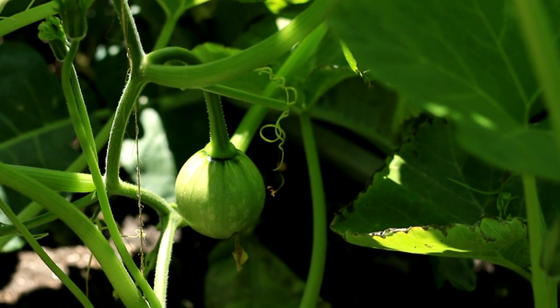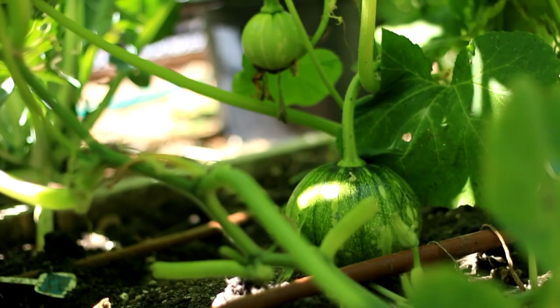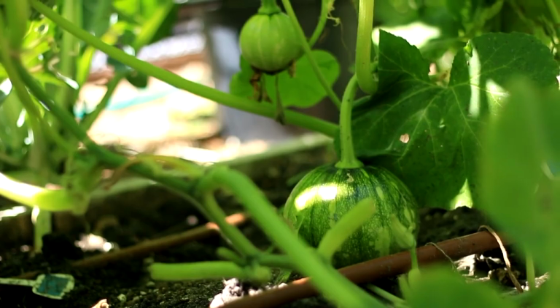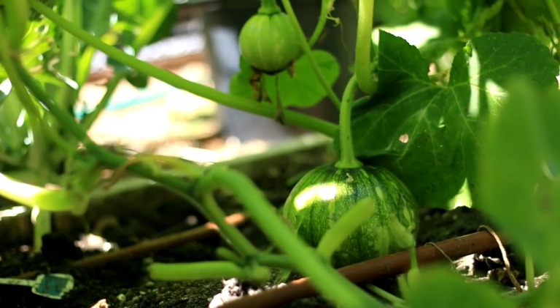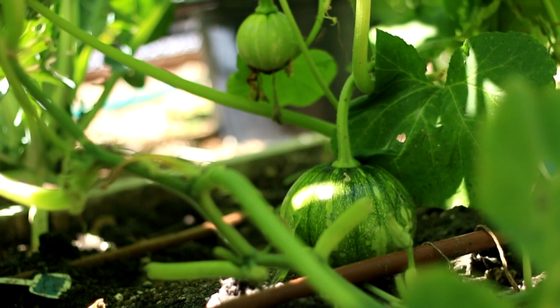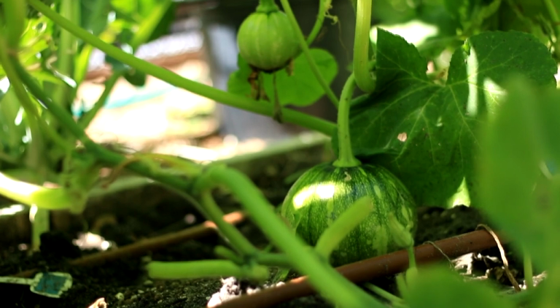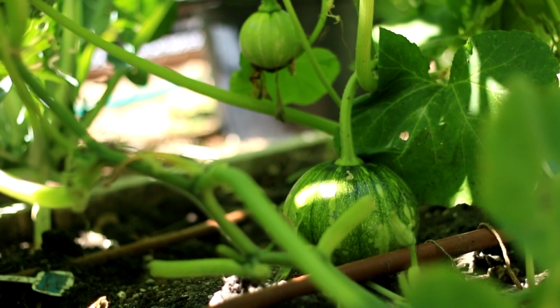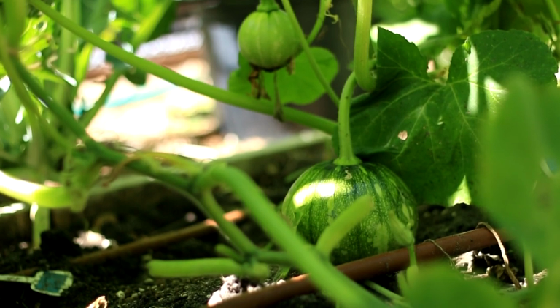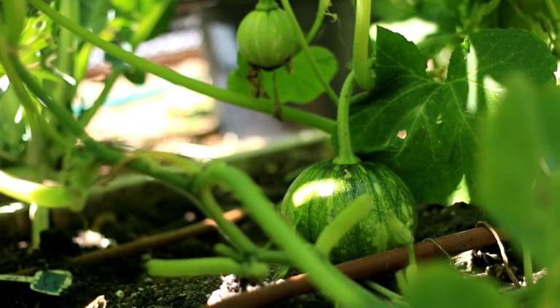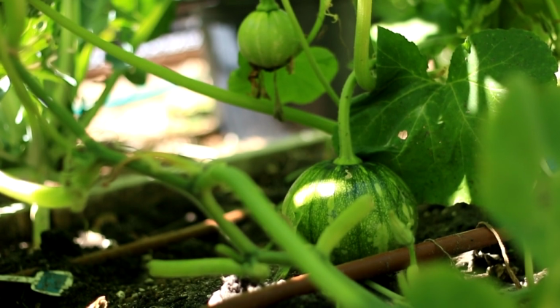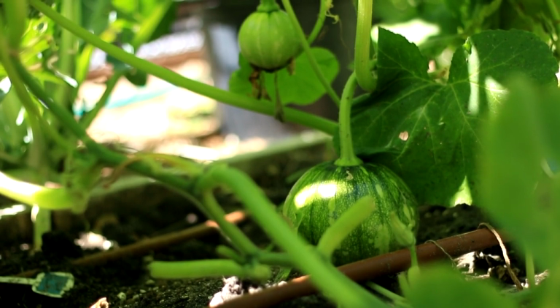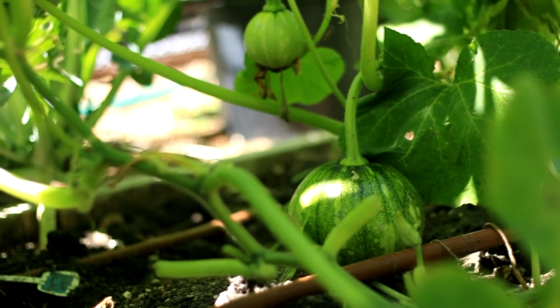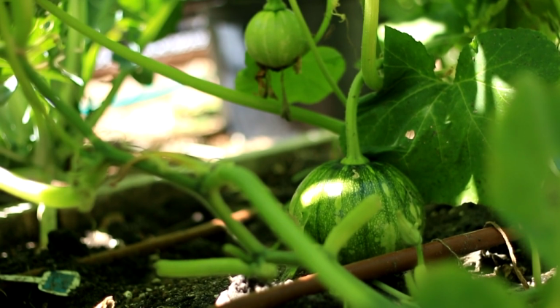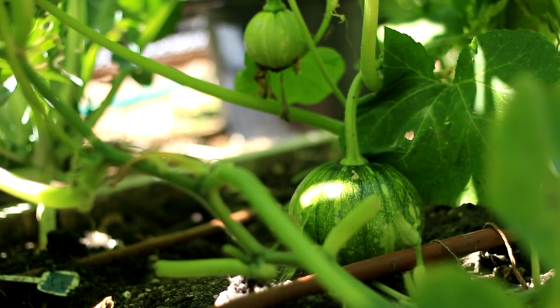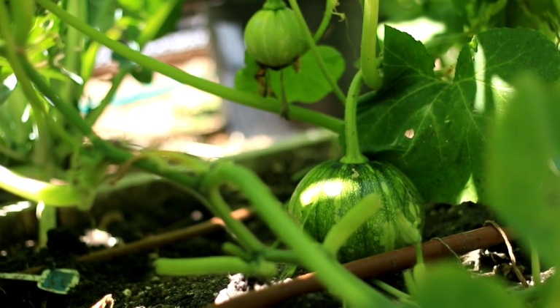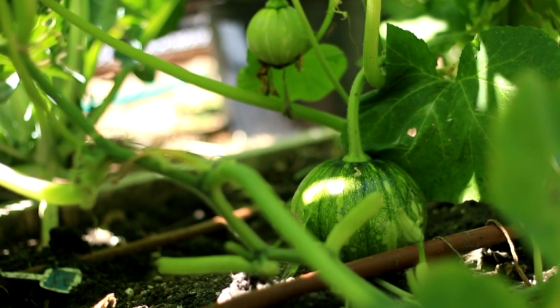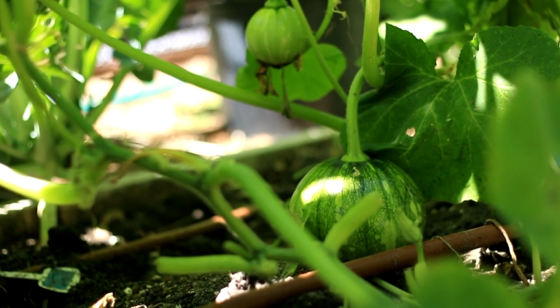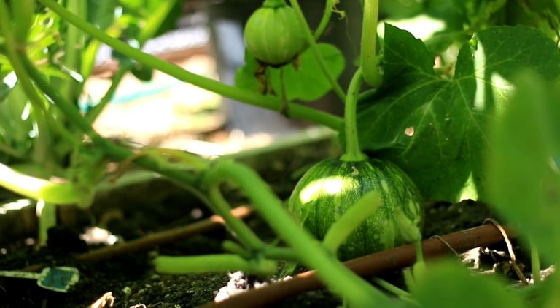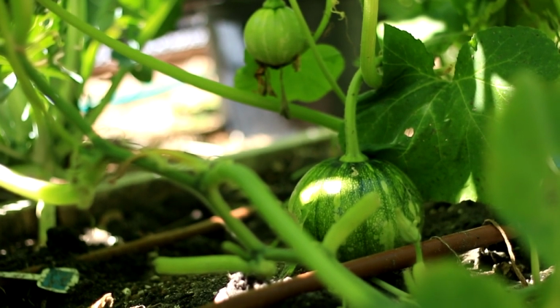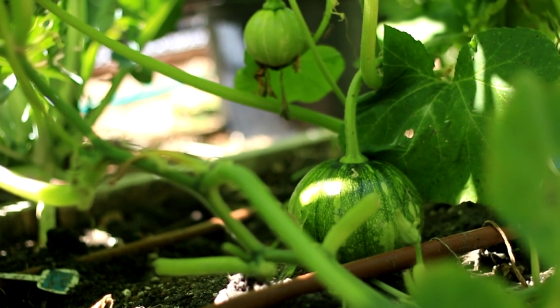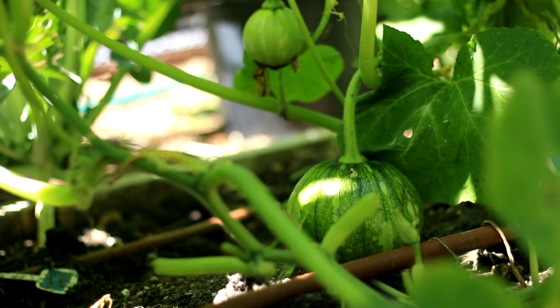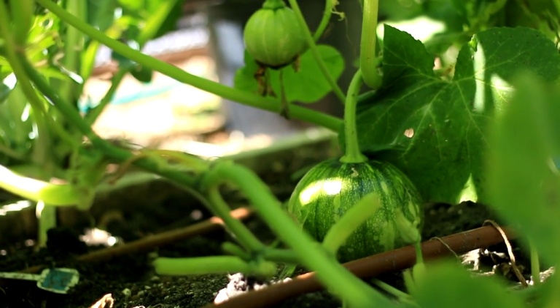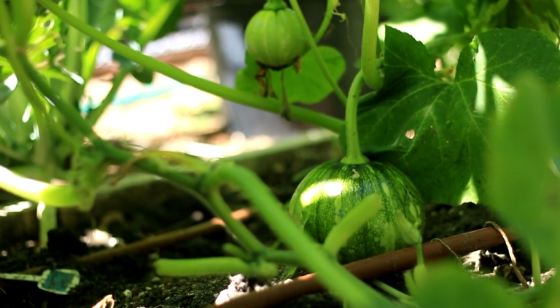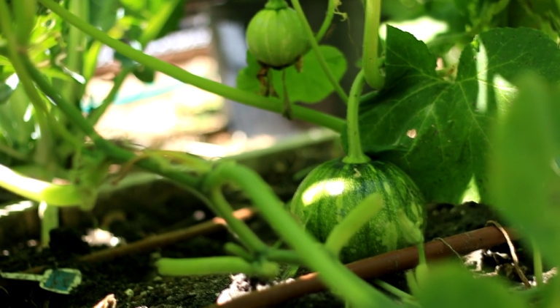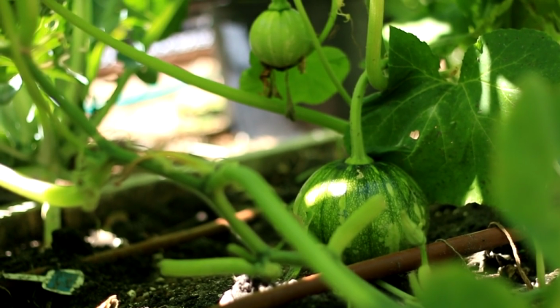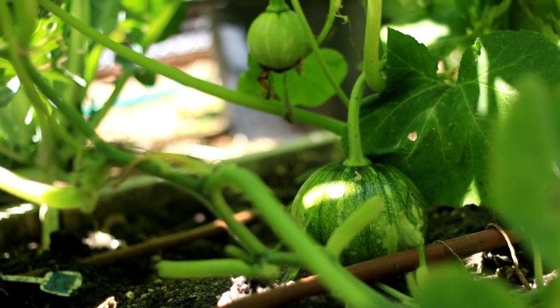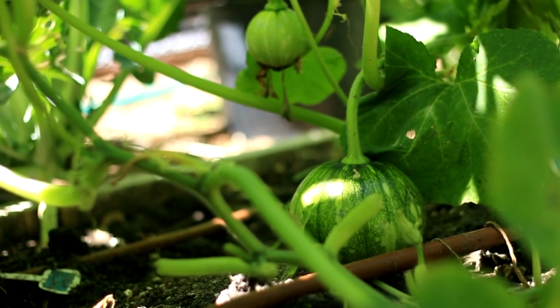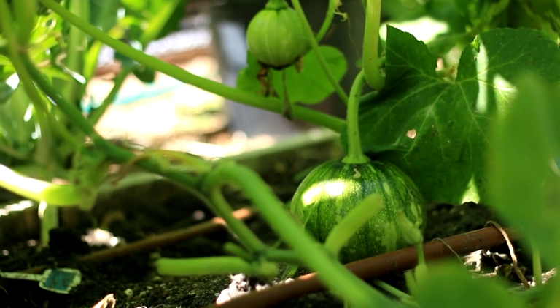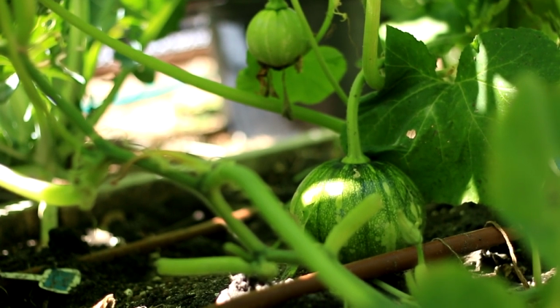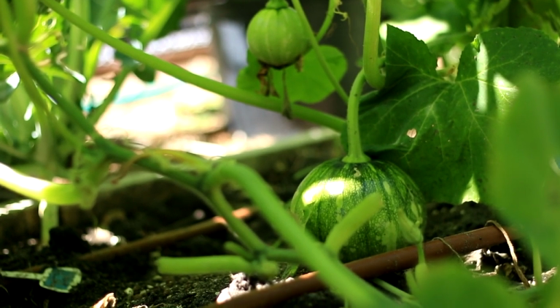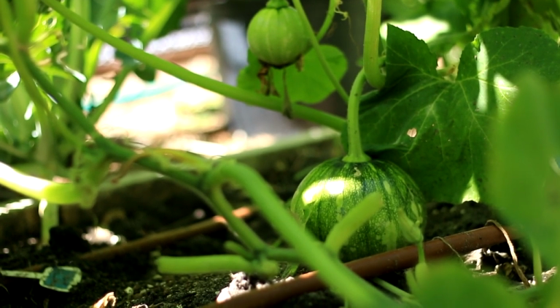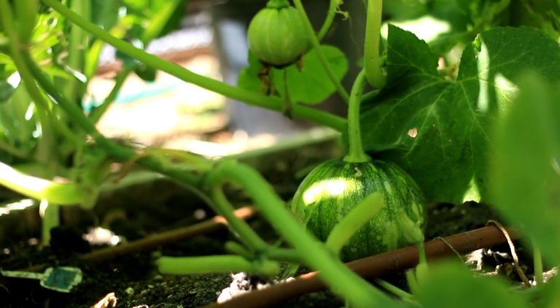Pumpkin flowers in the morning. Manual pollination will help to increase the fruiting rate.